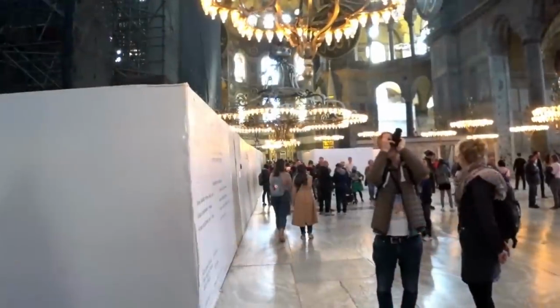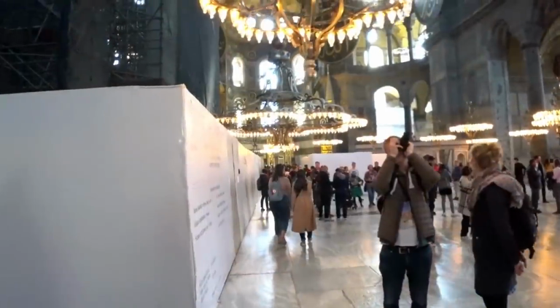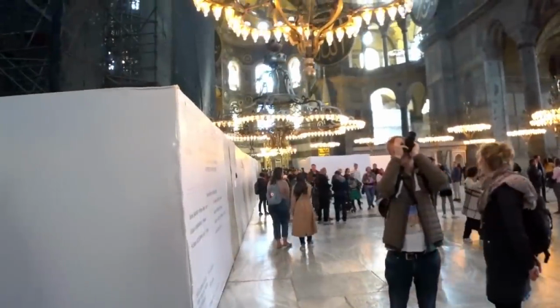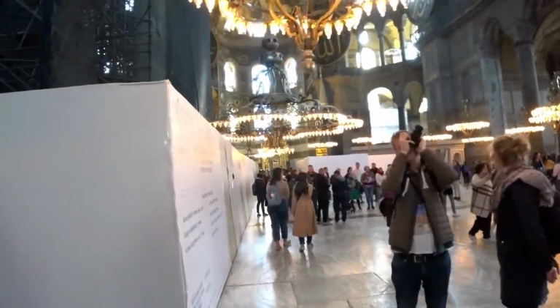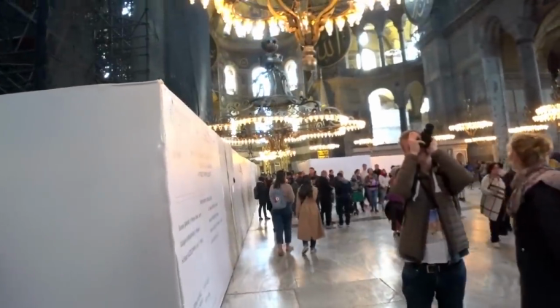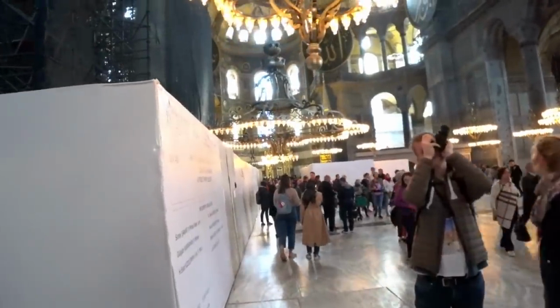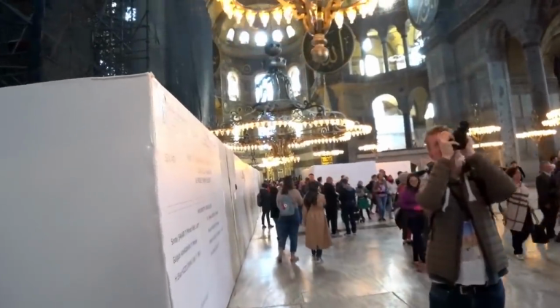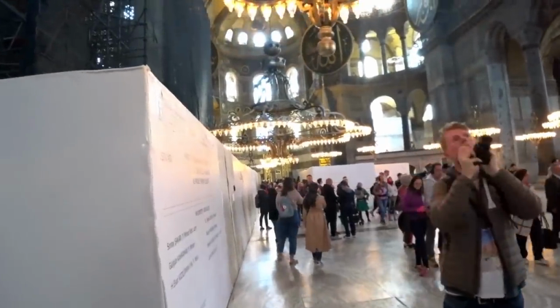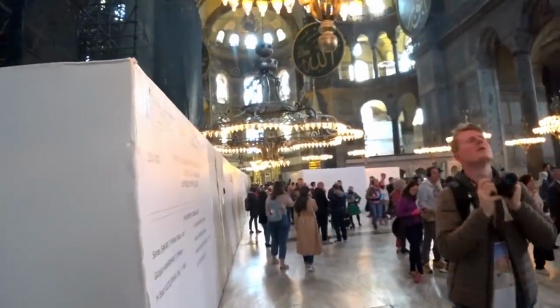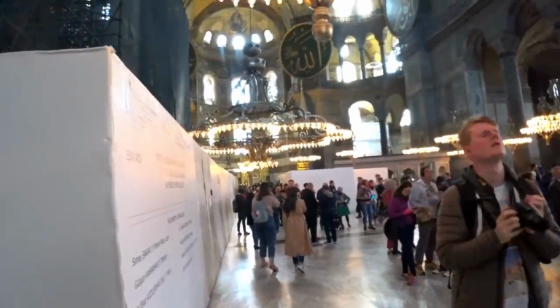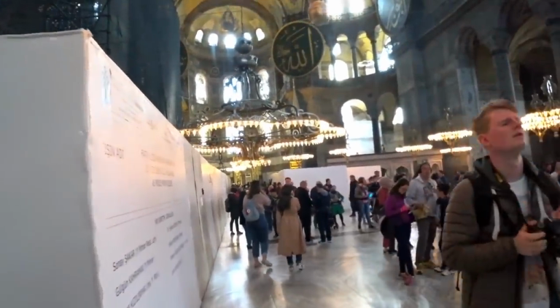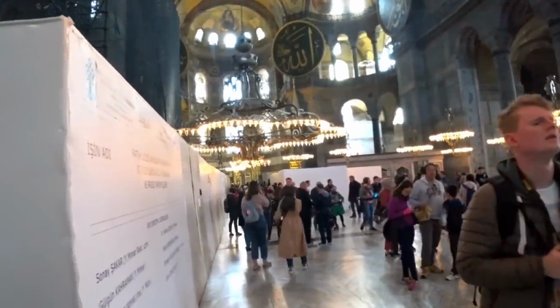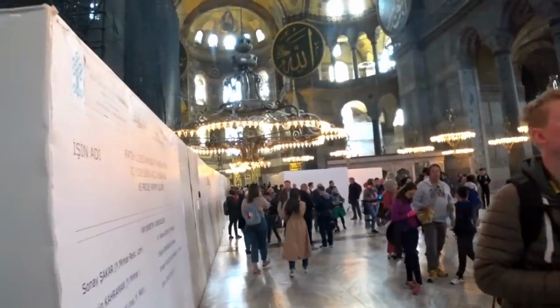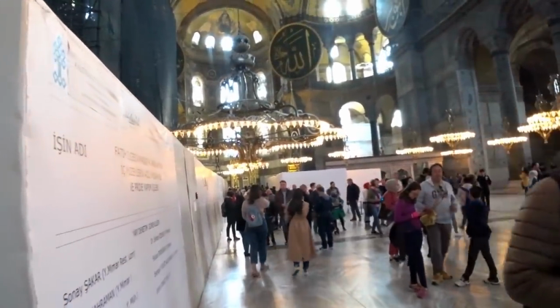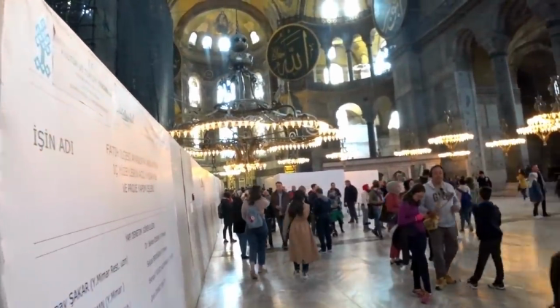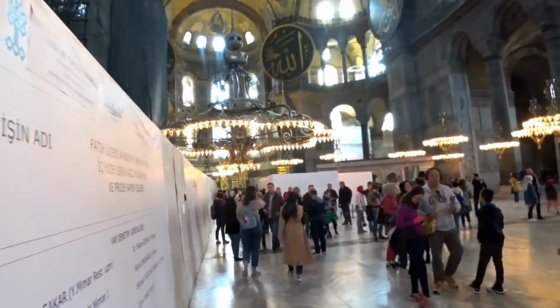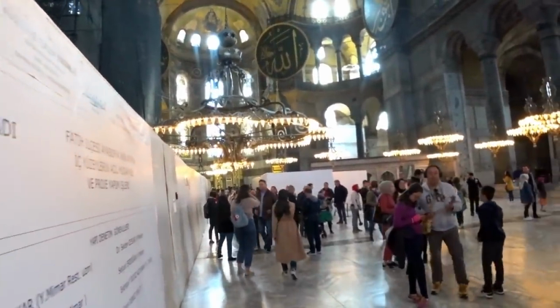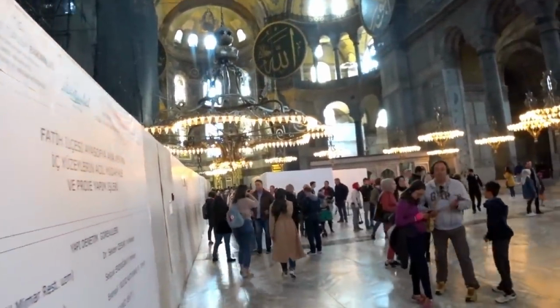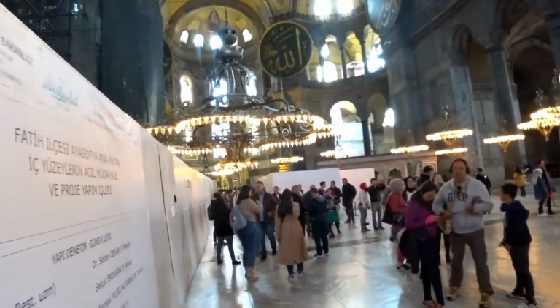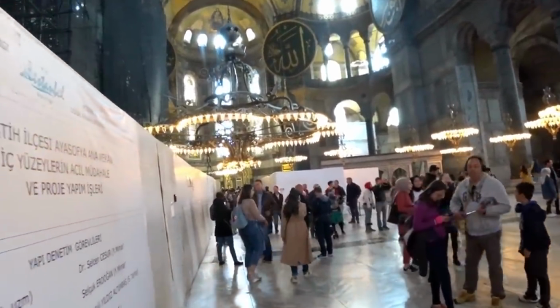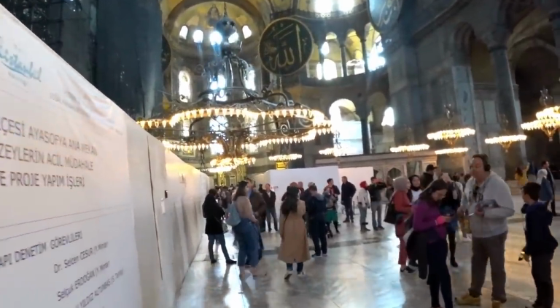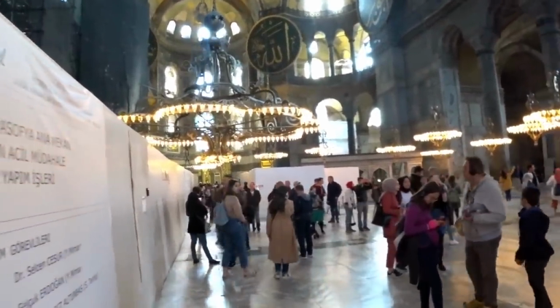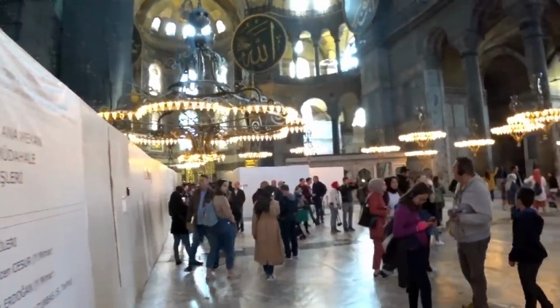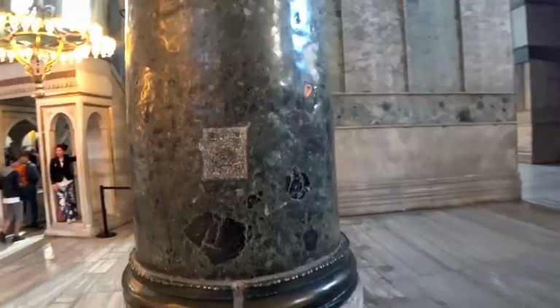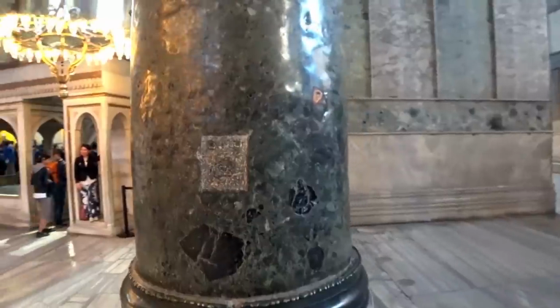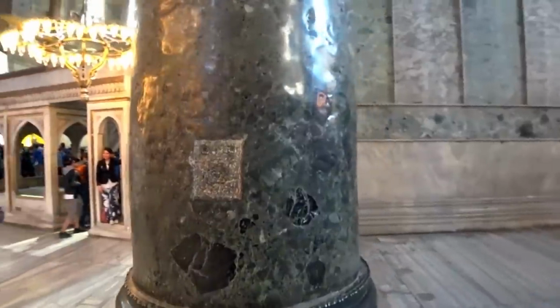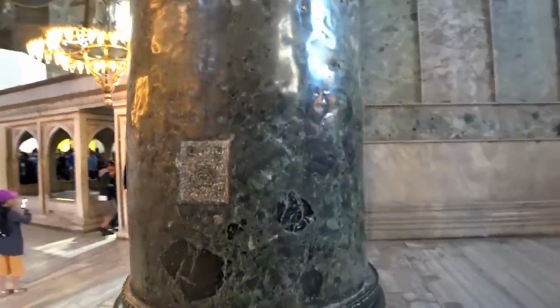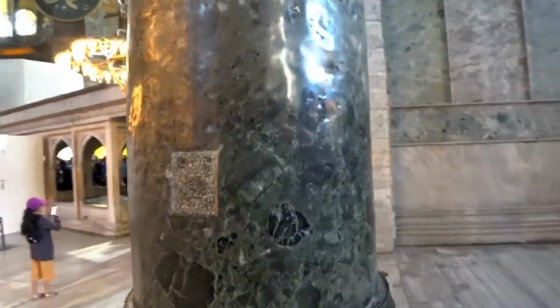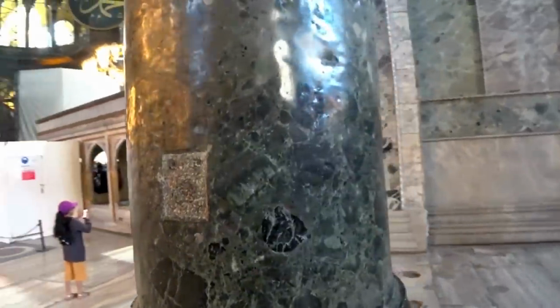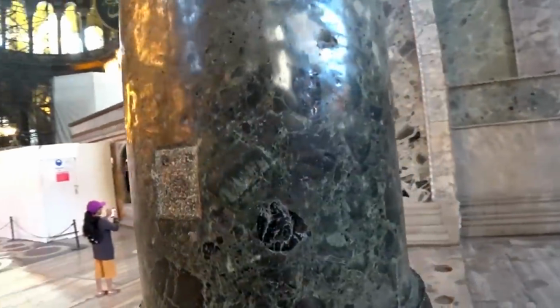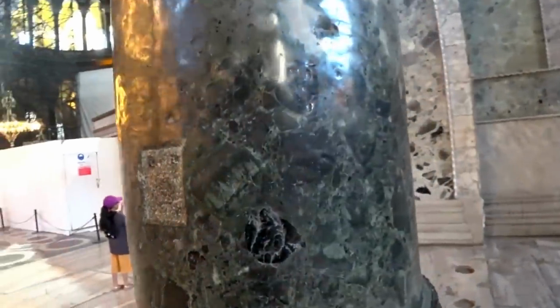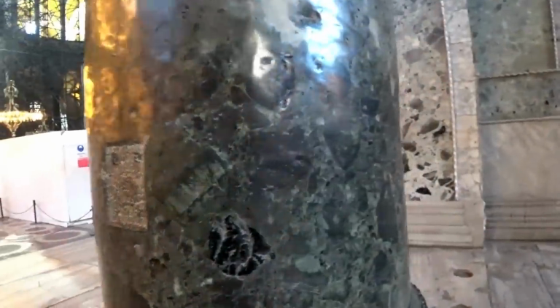Not sure that the camera is going to do justice to the vastness of this building — it's just unbelievably huge.